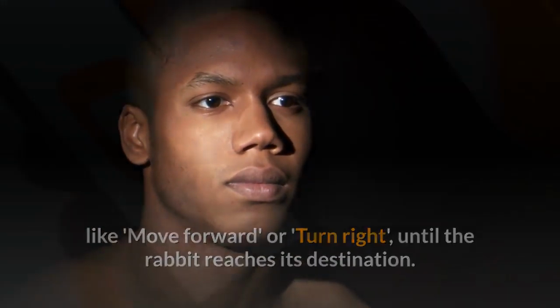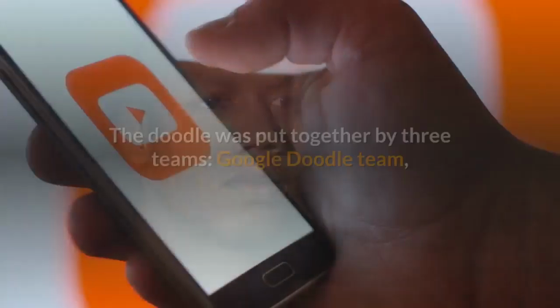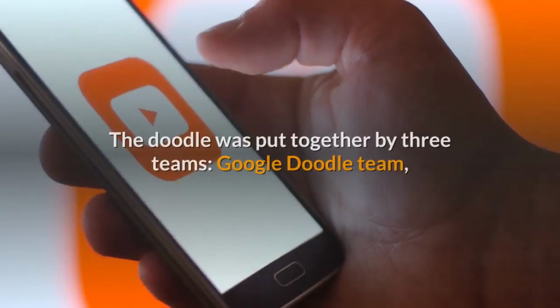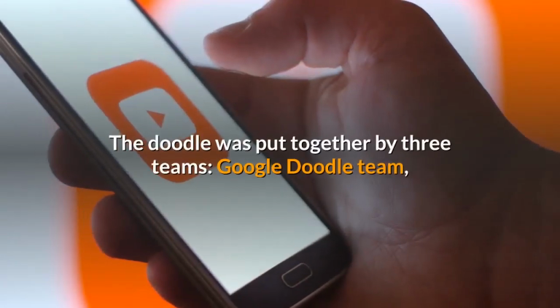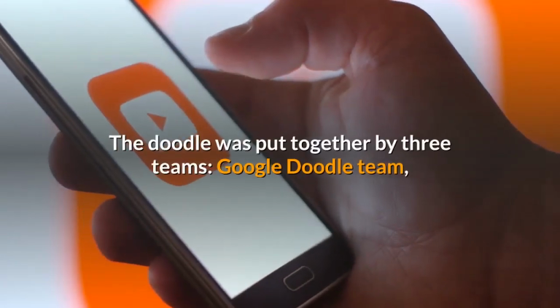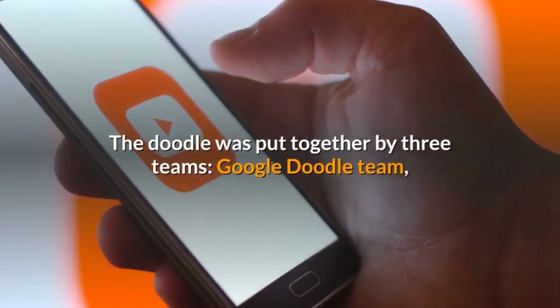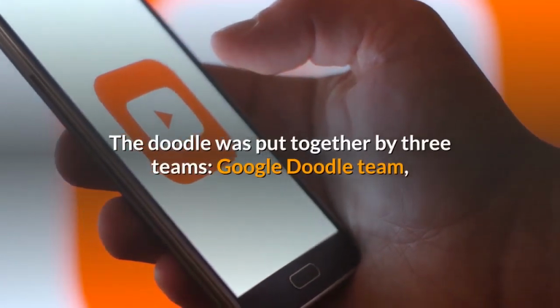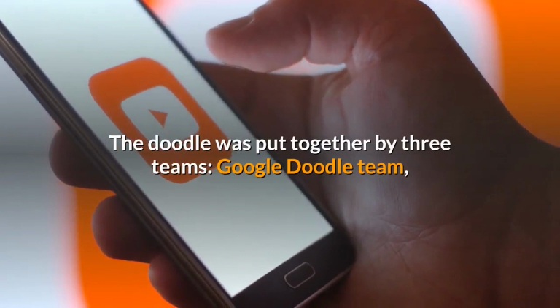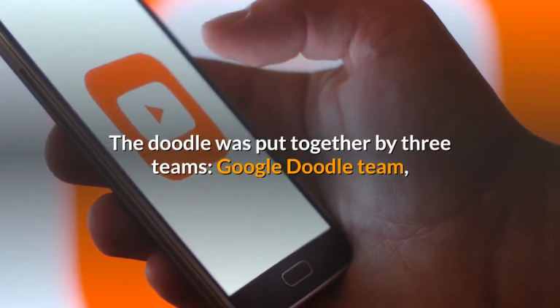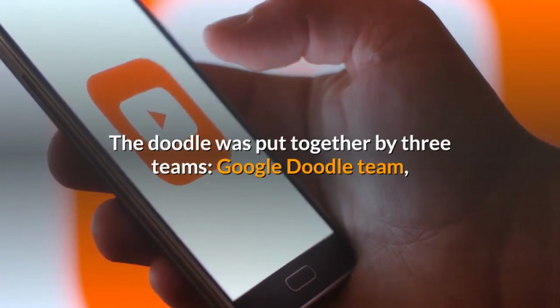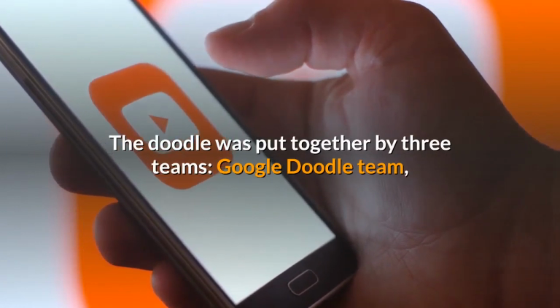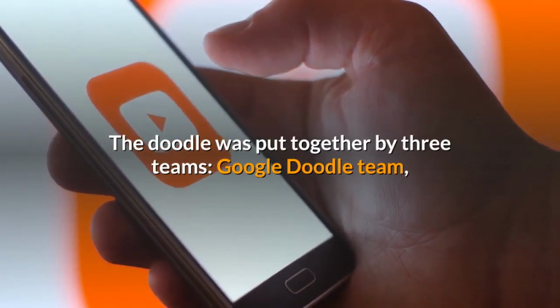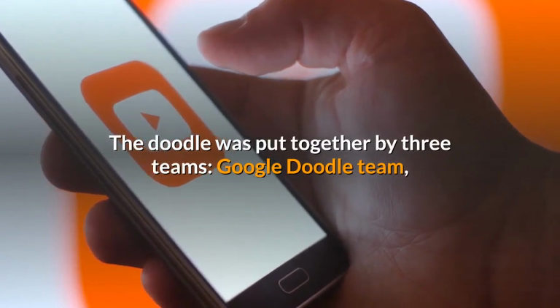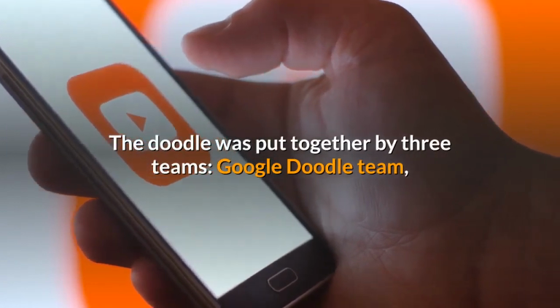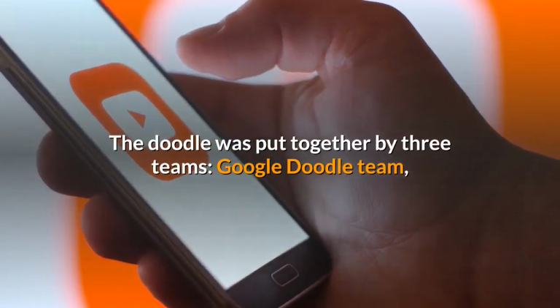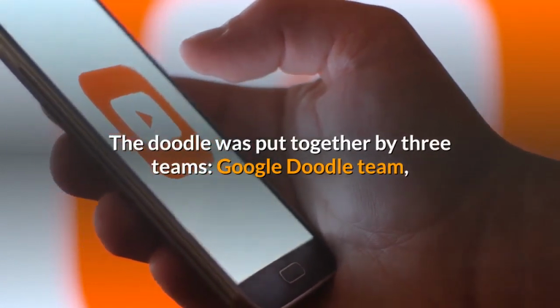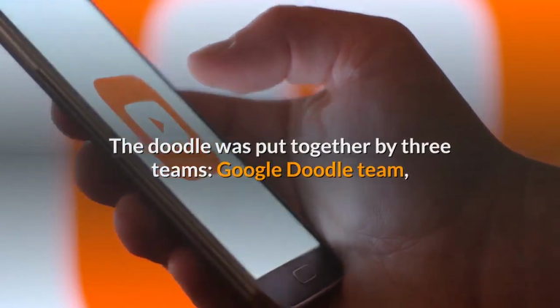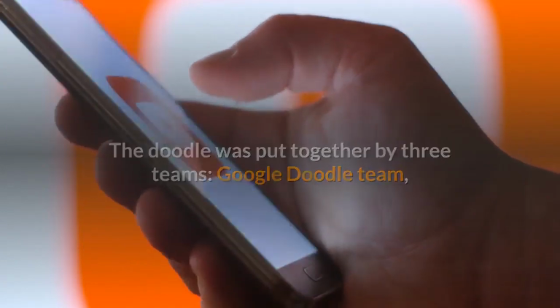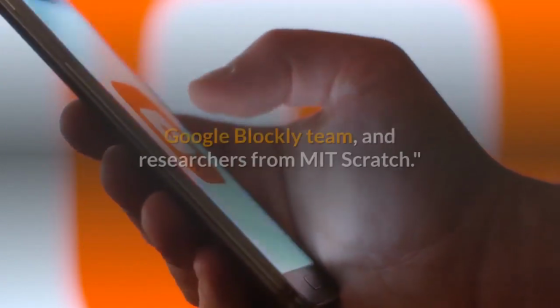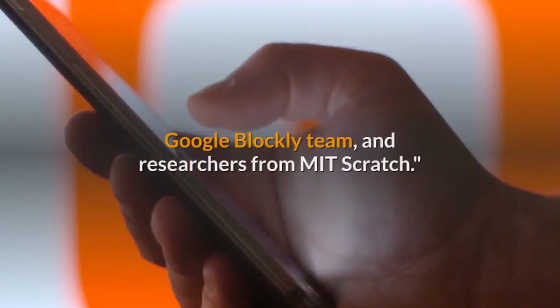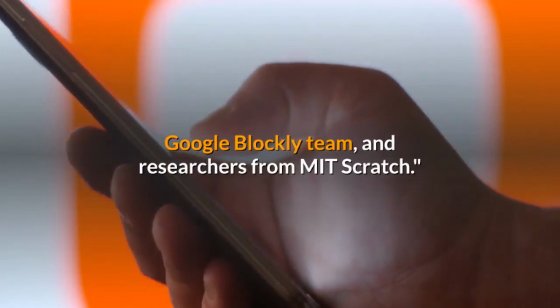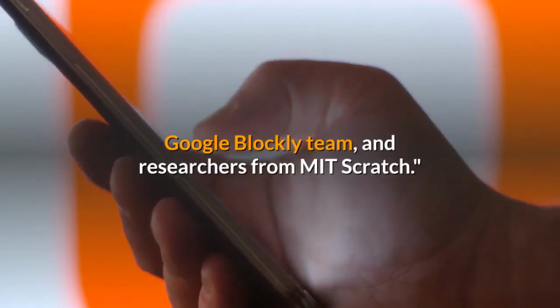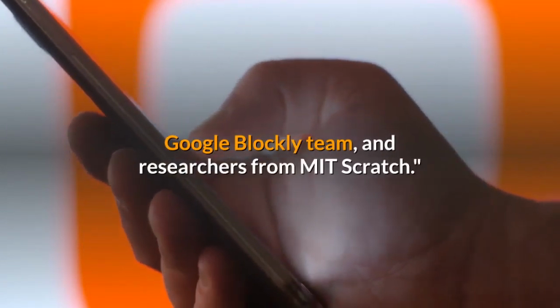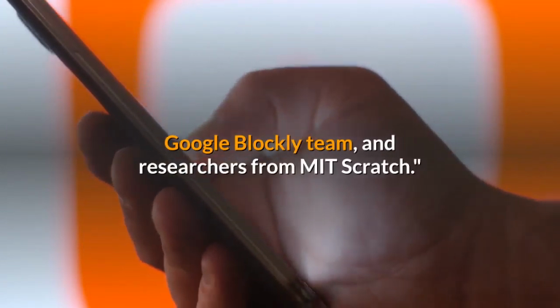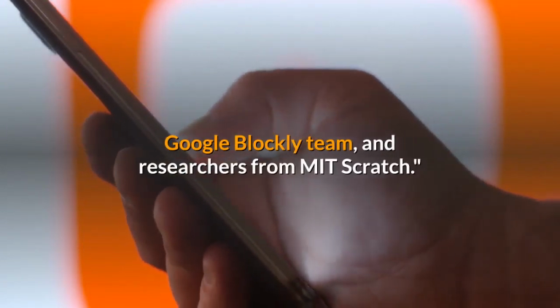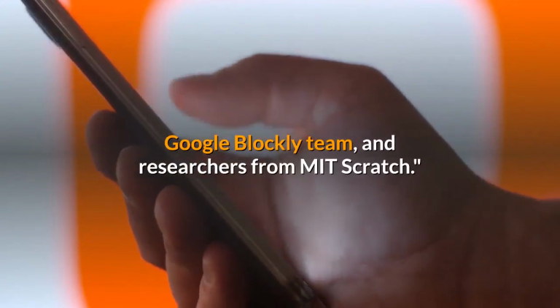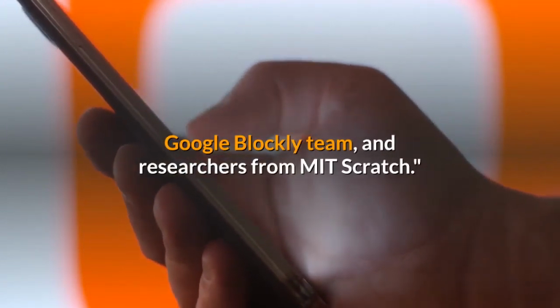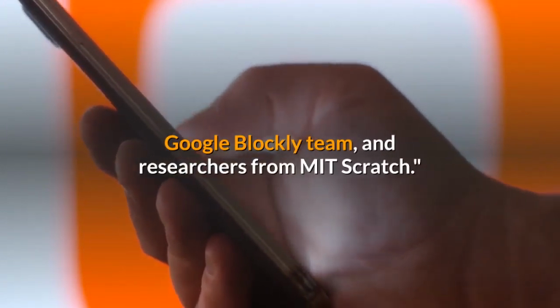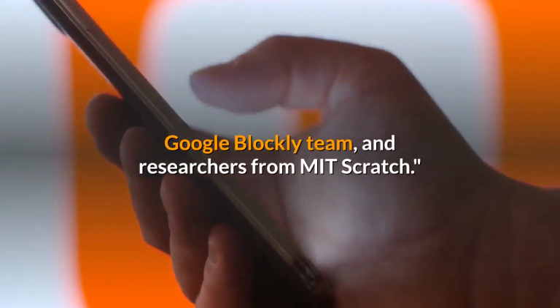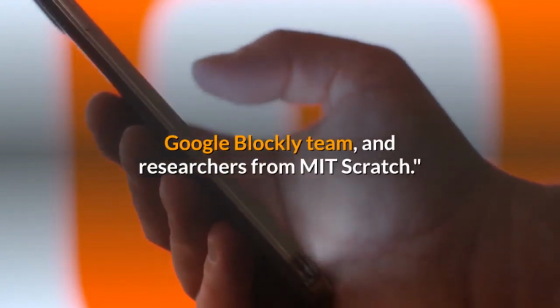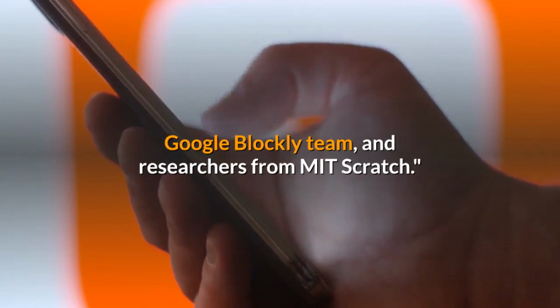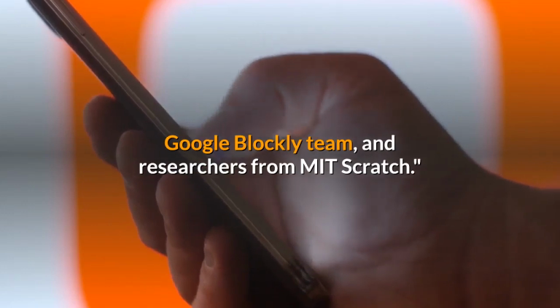The doodle was put together by three teams: the Google Doodle Team, the Google Blockly Team, and researchers from MIT Scratch.